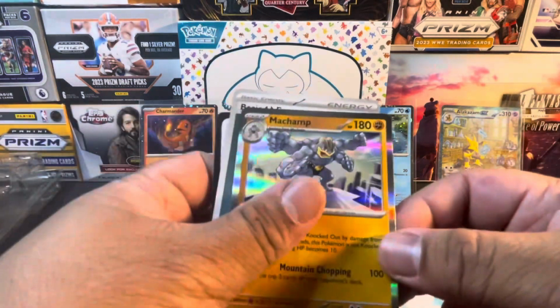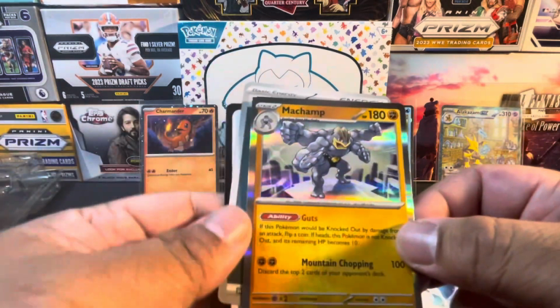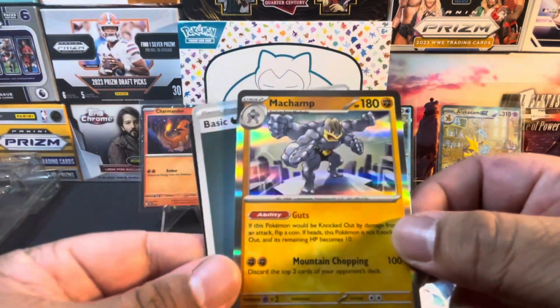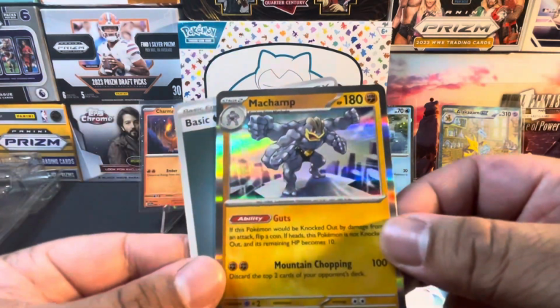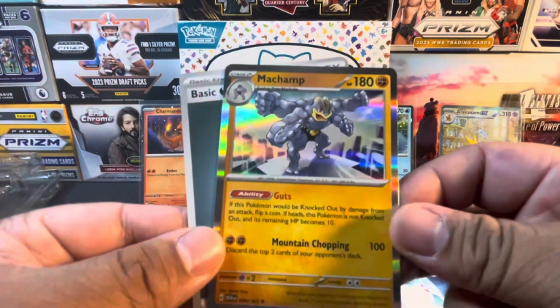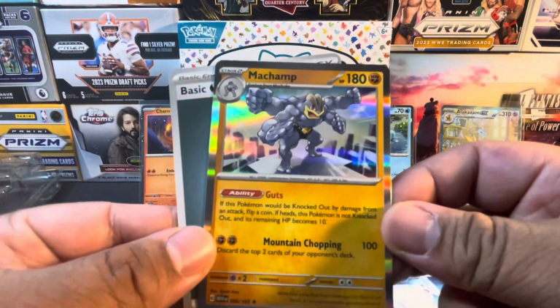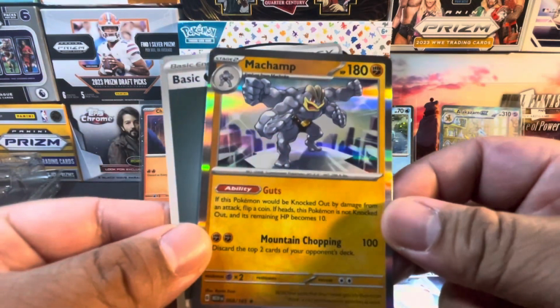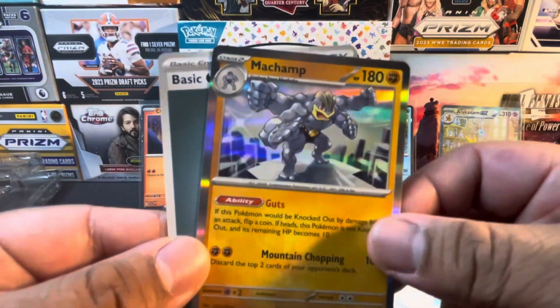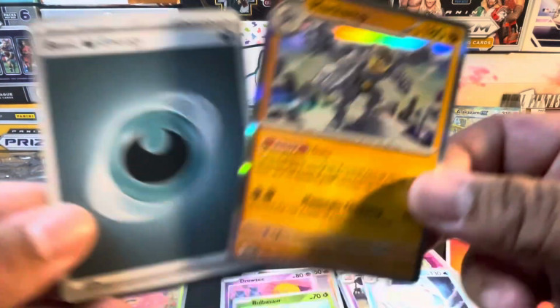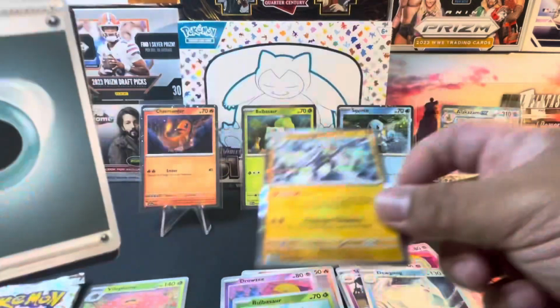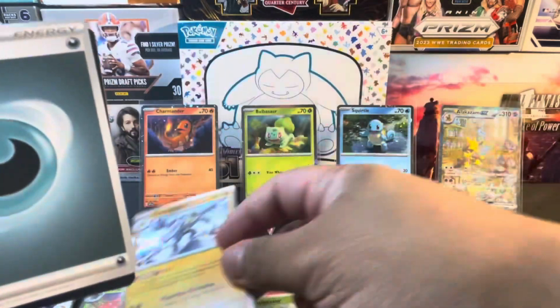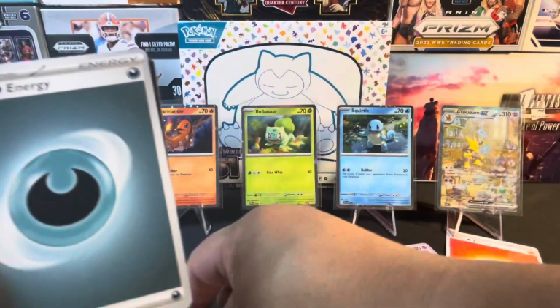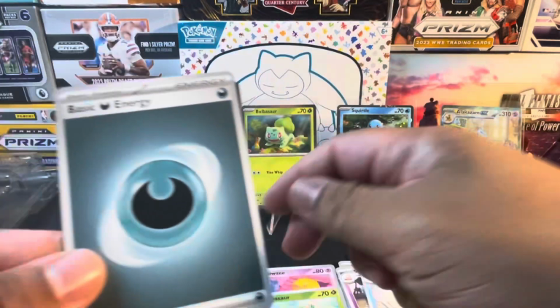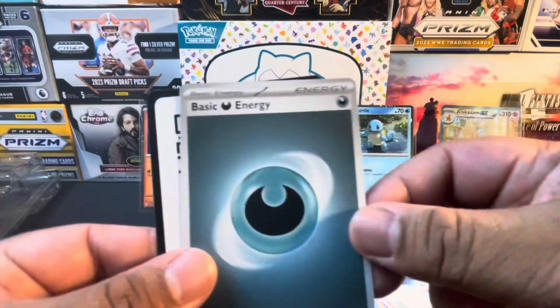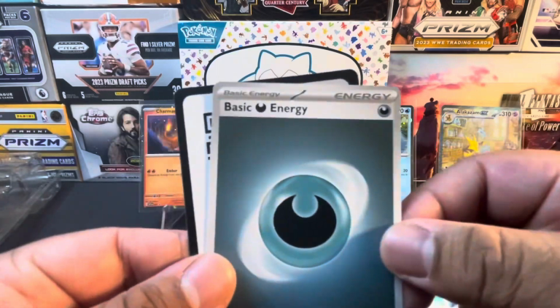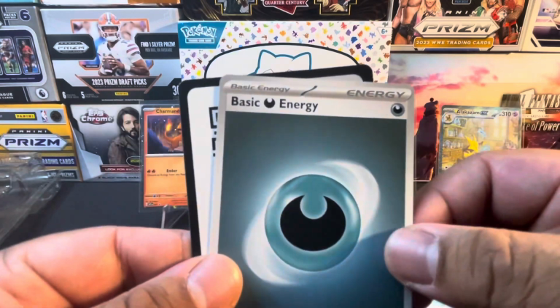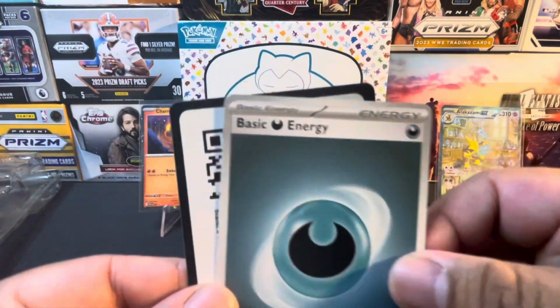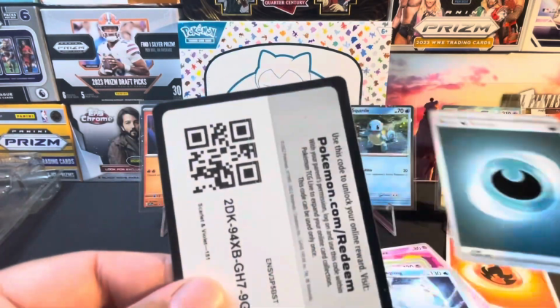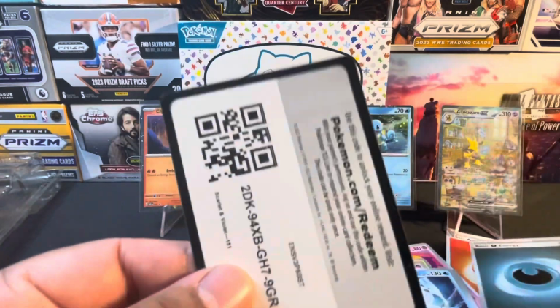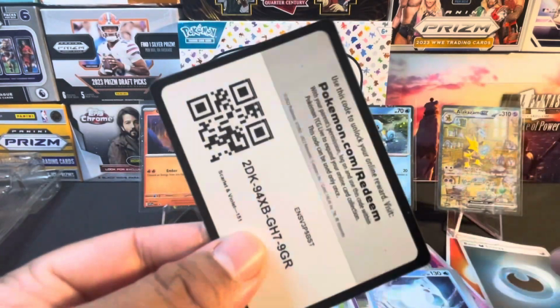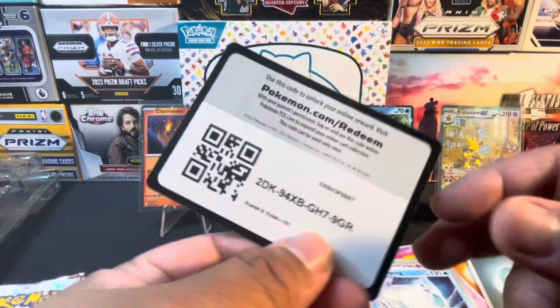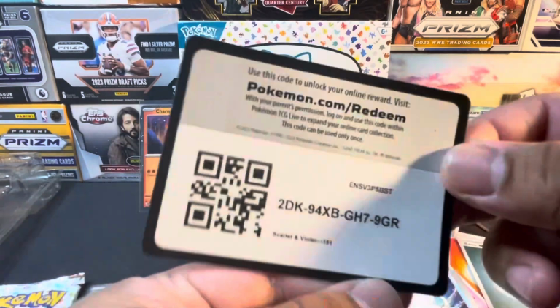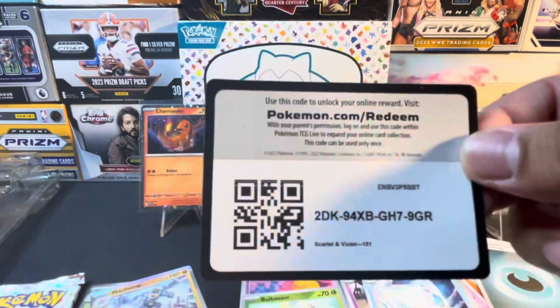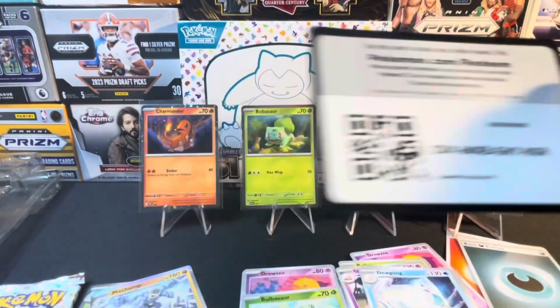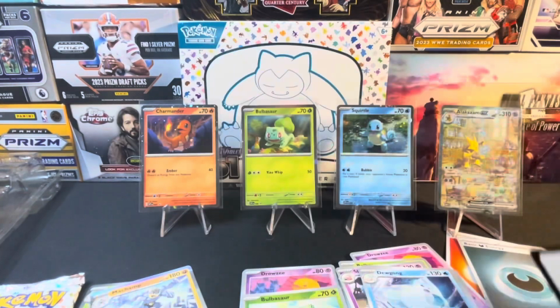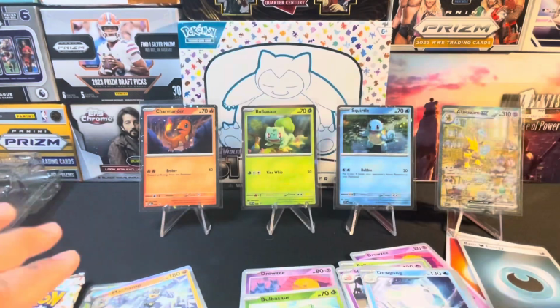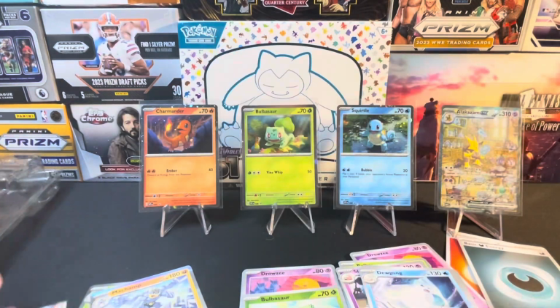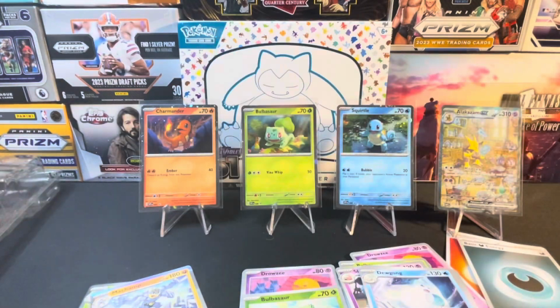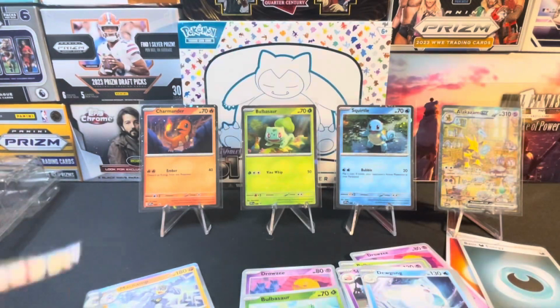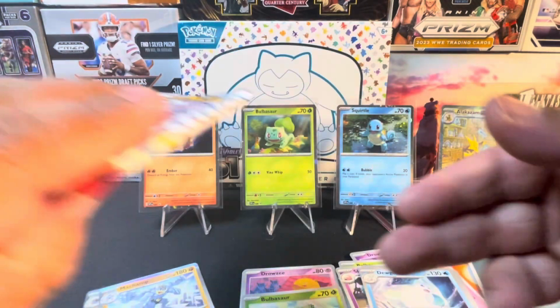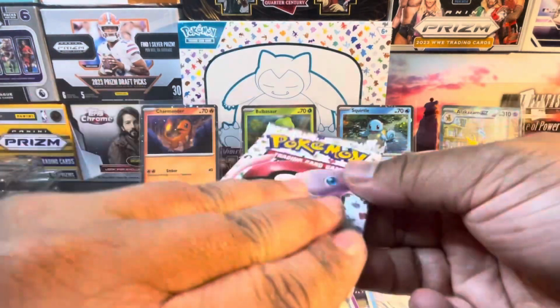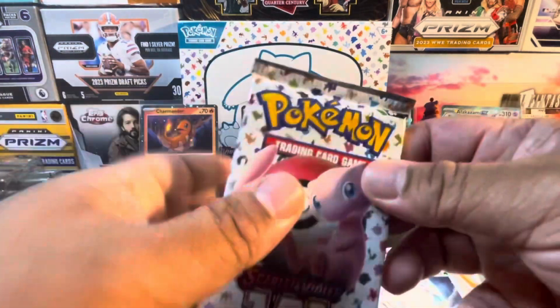We have a Machamp Holo, Energy, and Code Card. Alright, last pack.